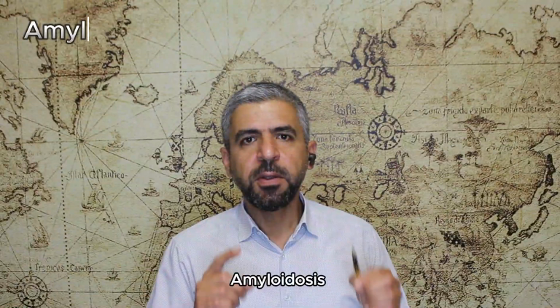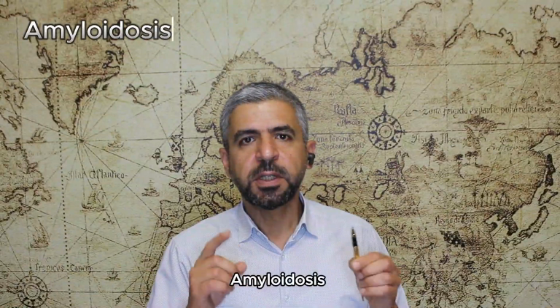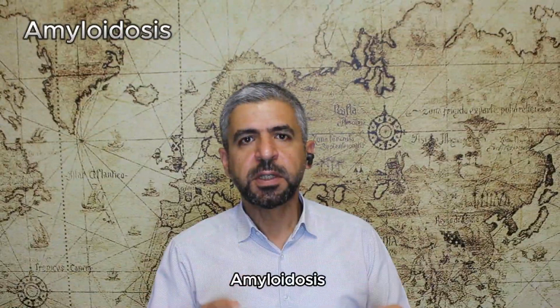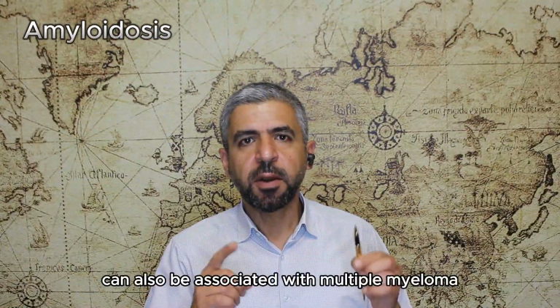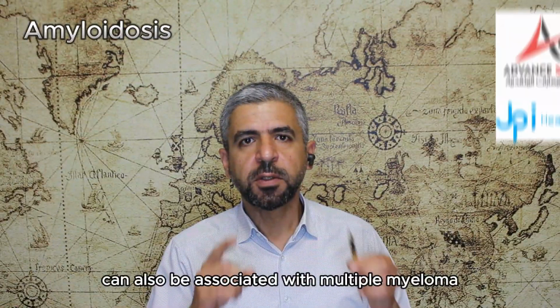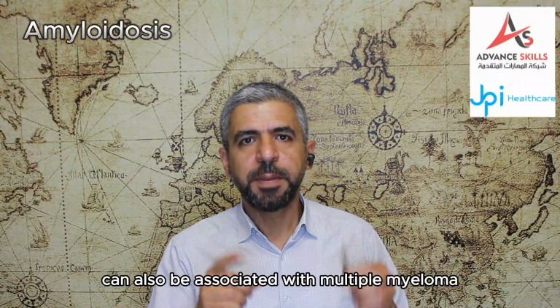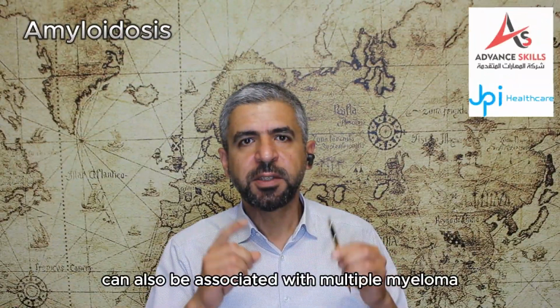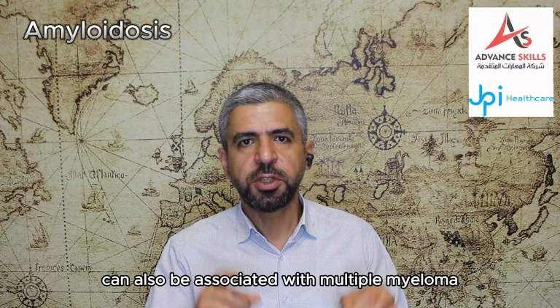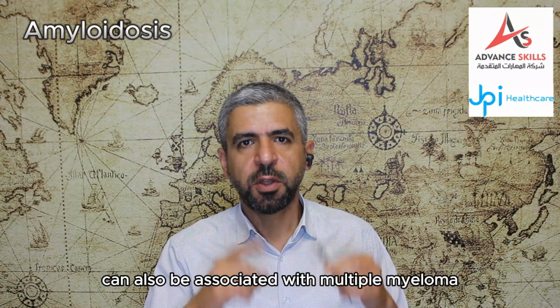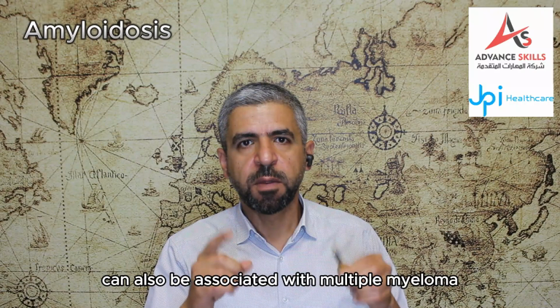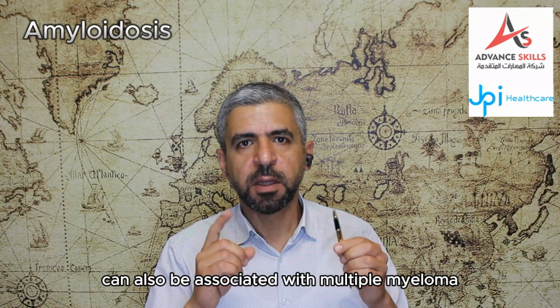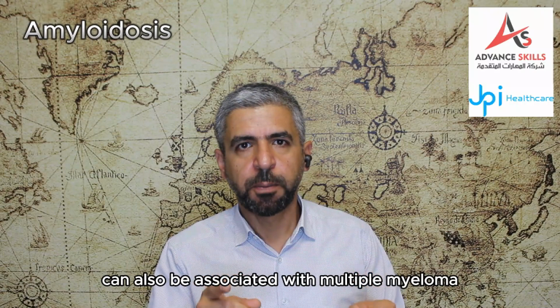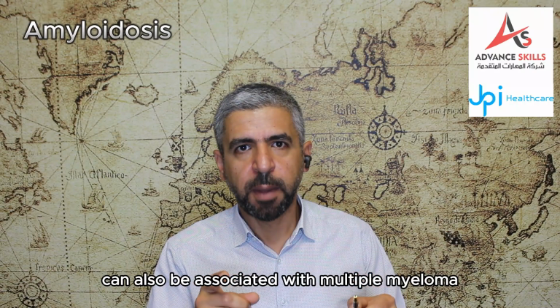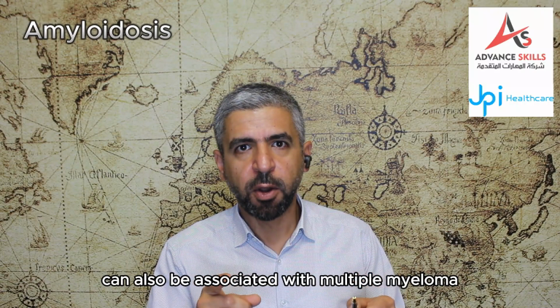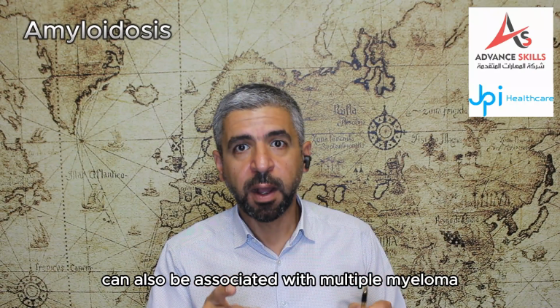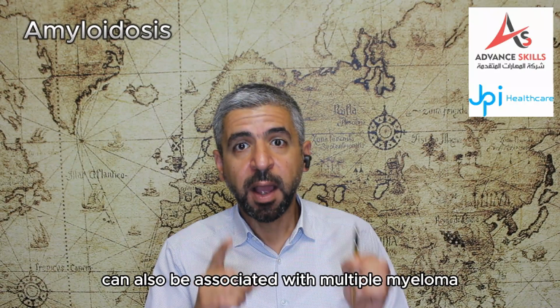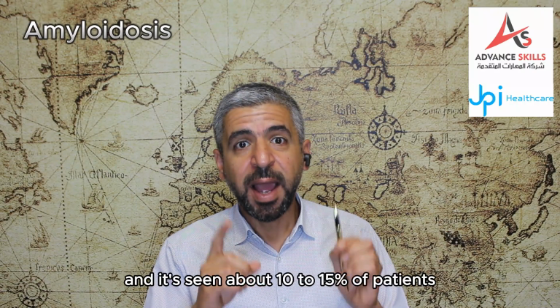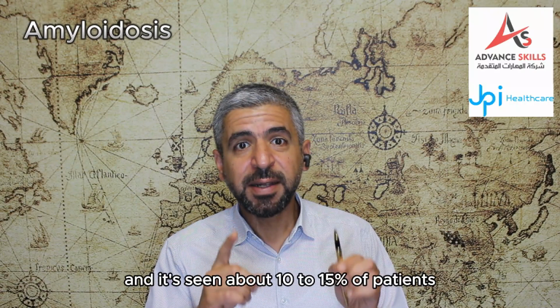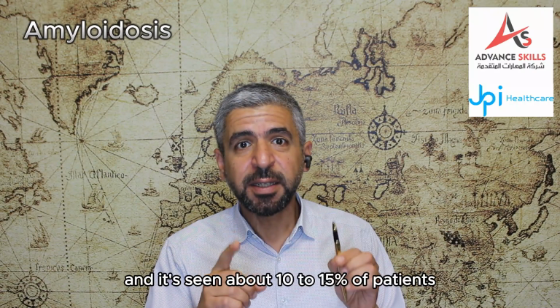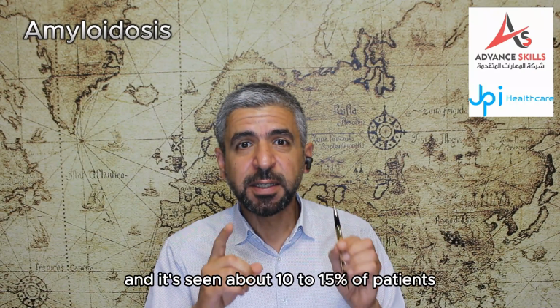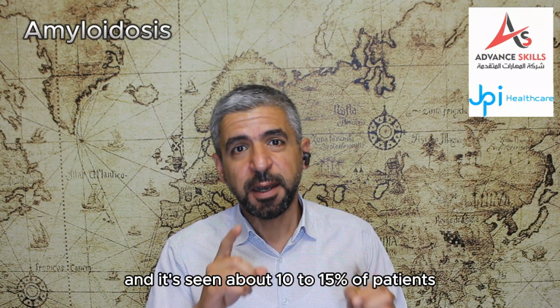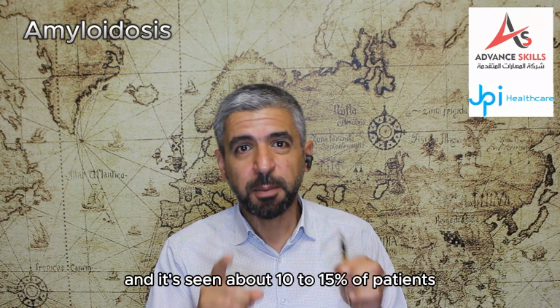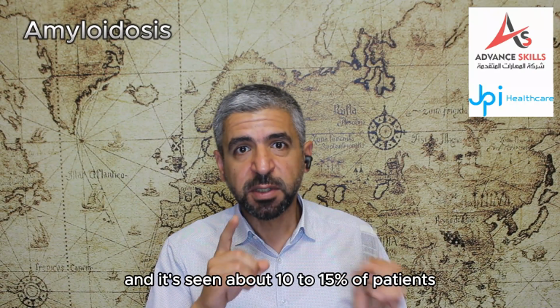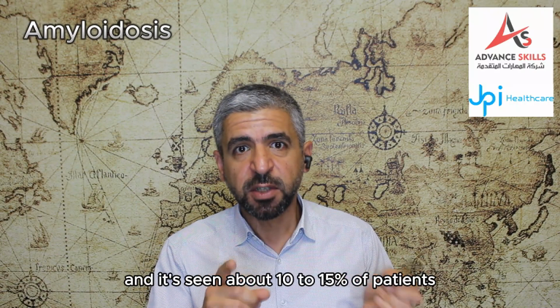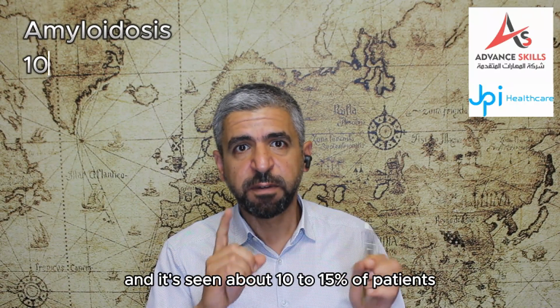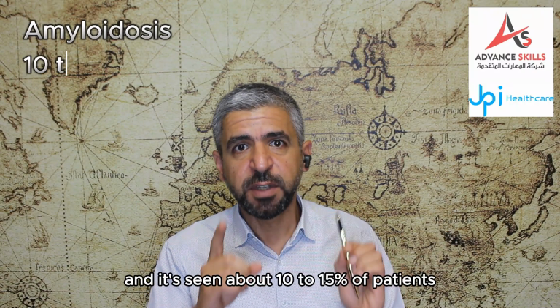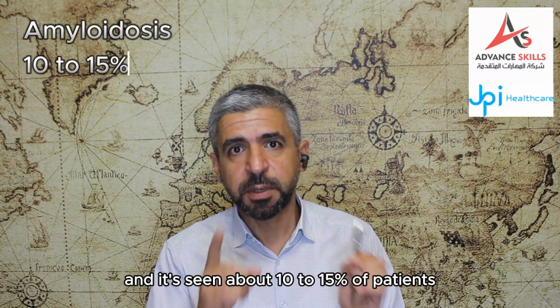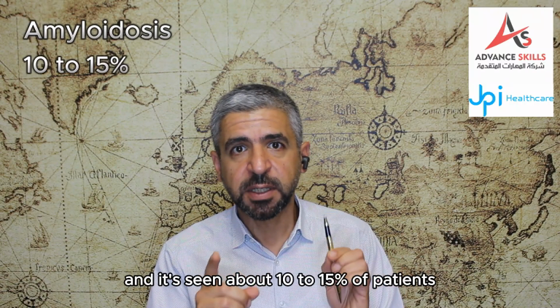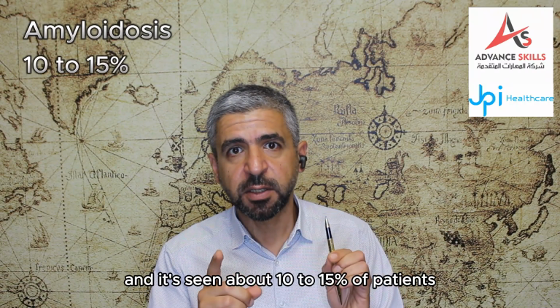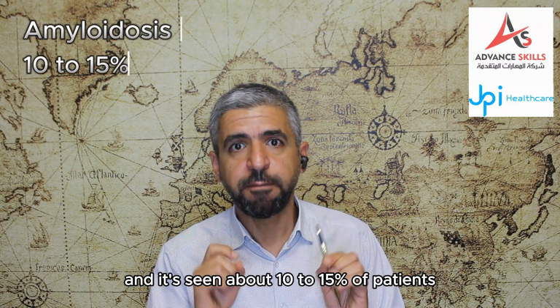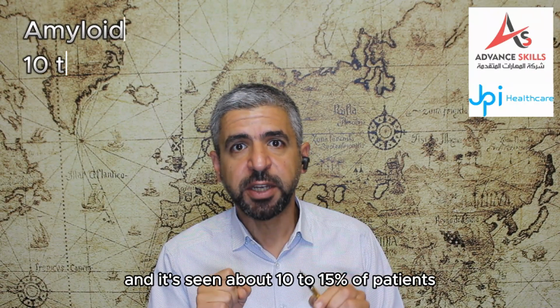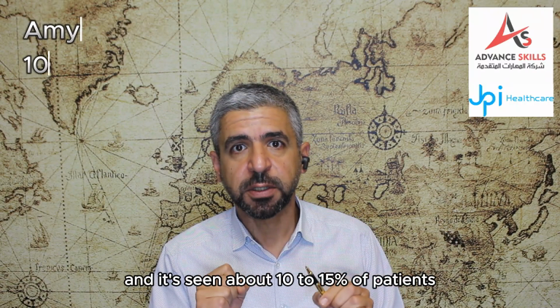Amyloidosis can also be associated with multiple myeloma and is seen in about 10 to 15% of patients.